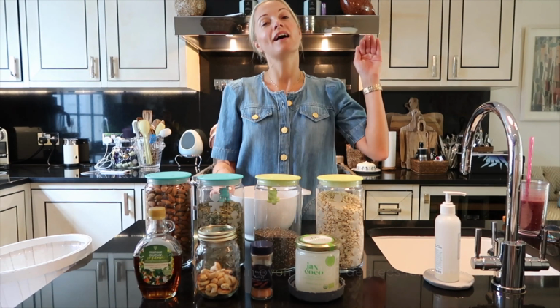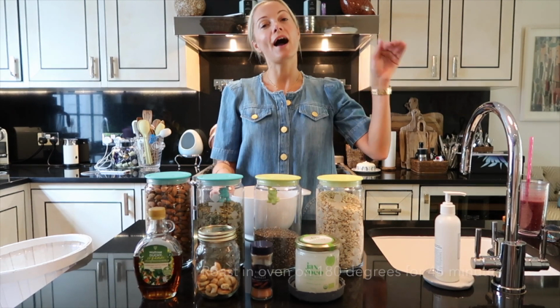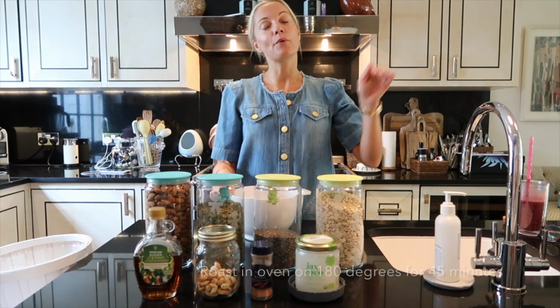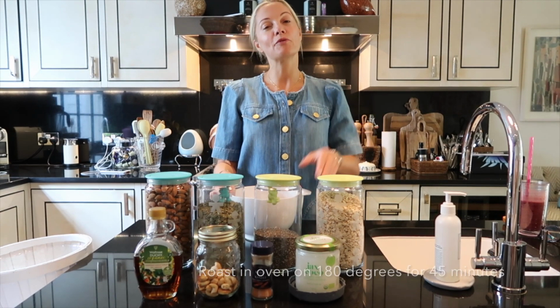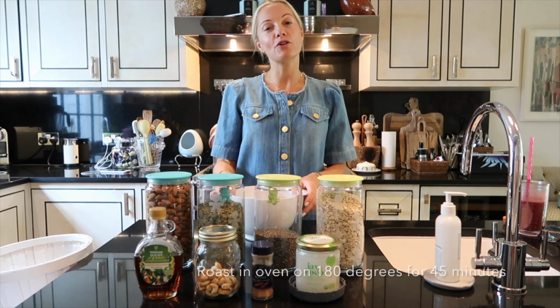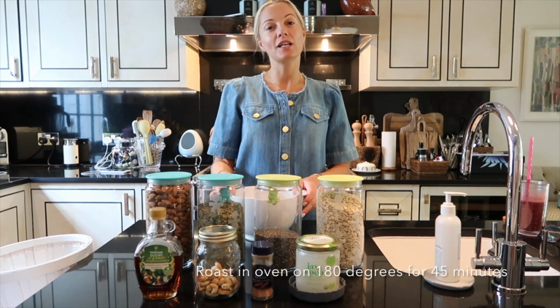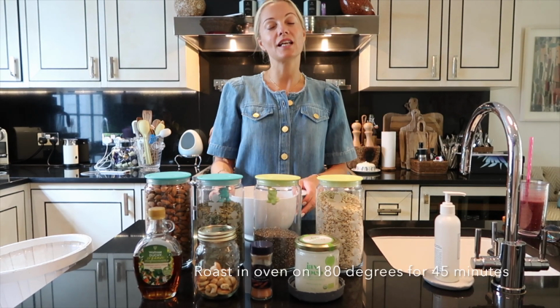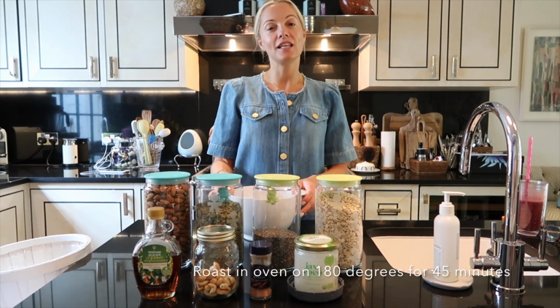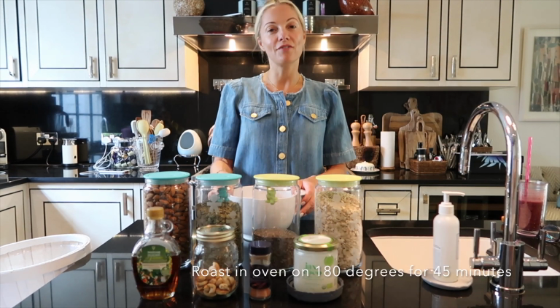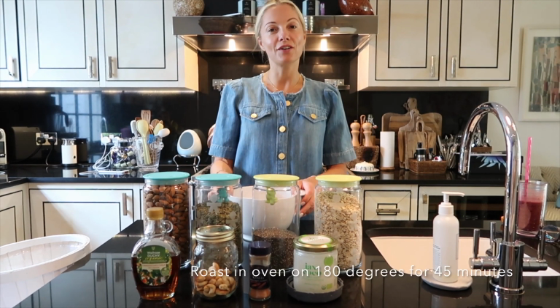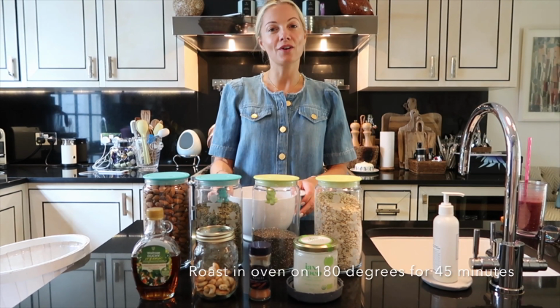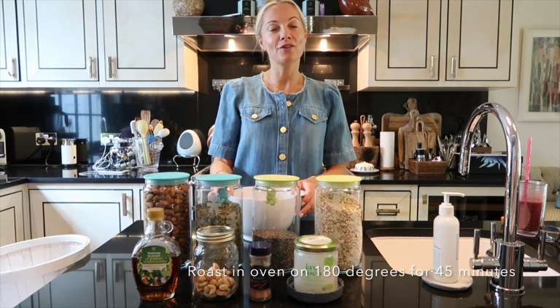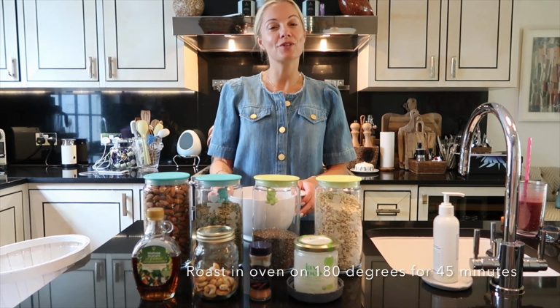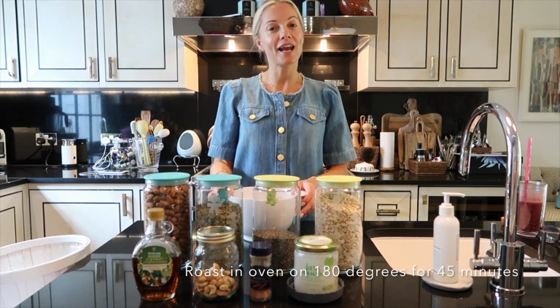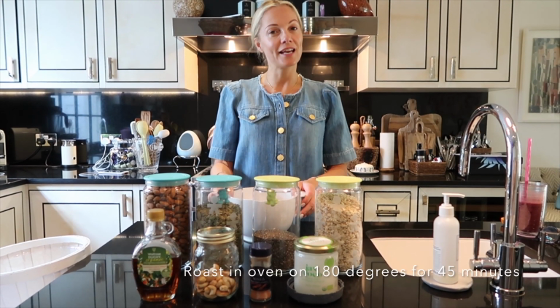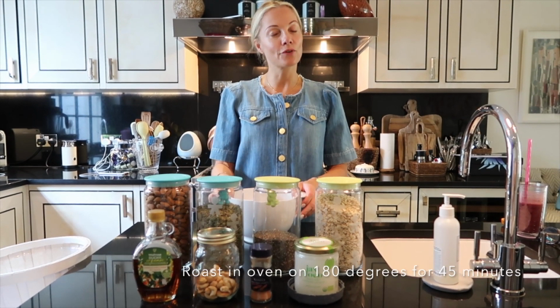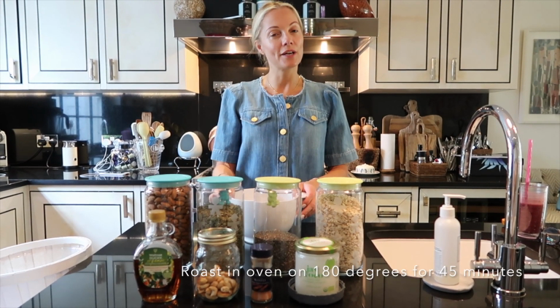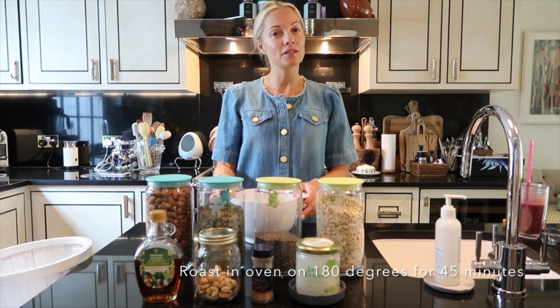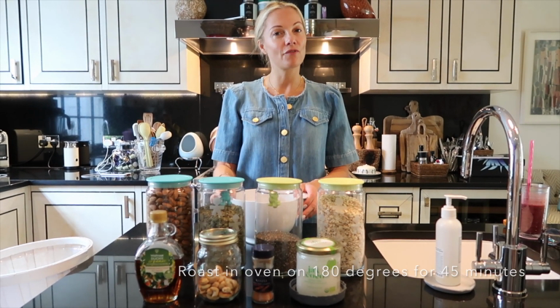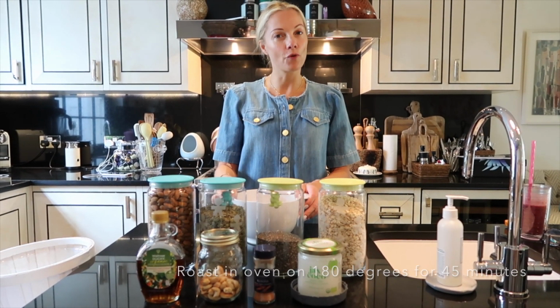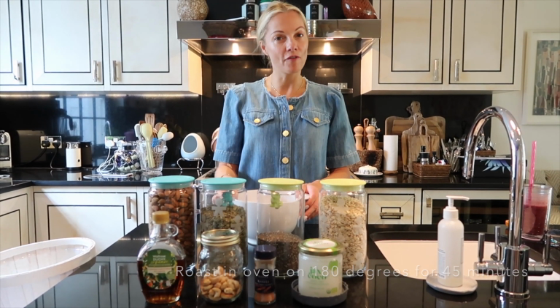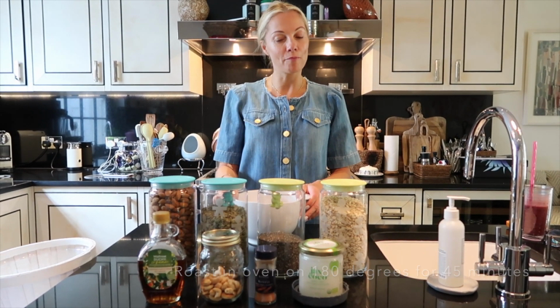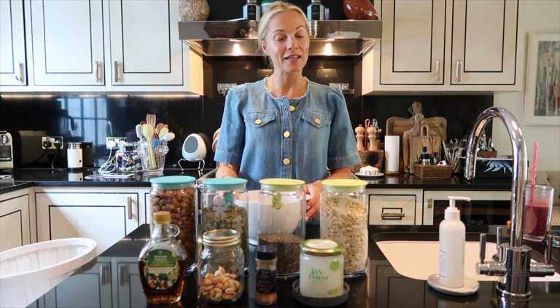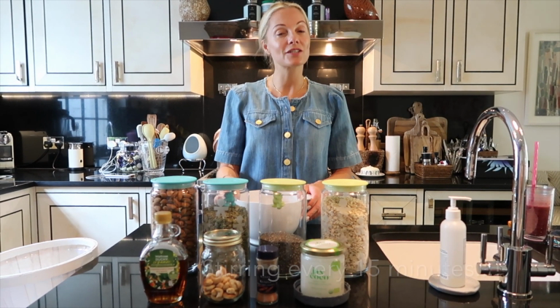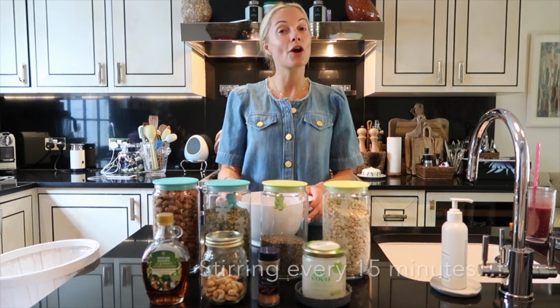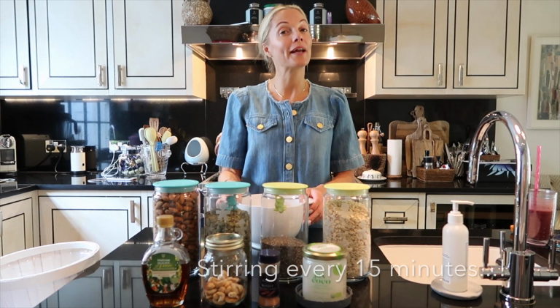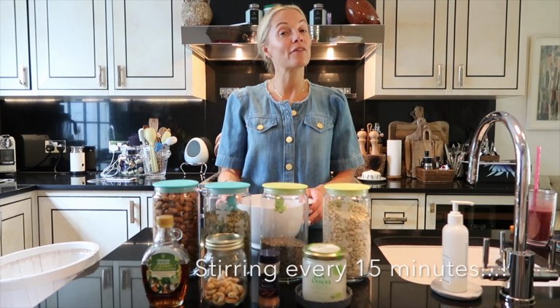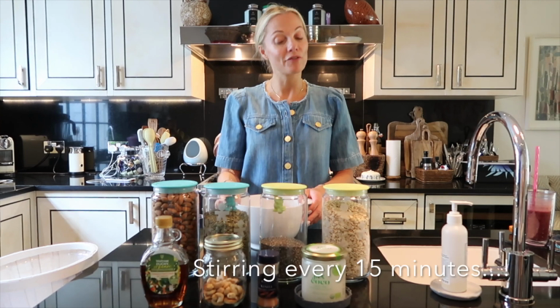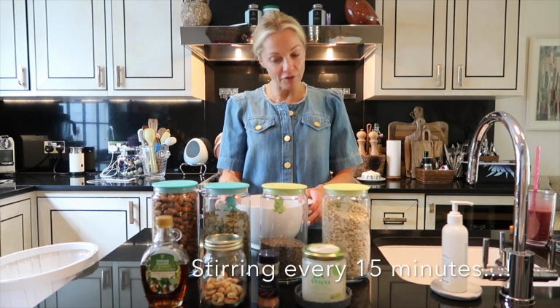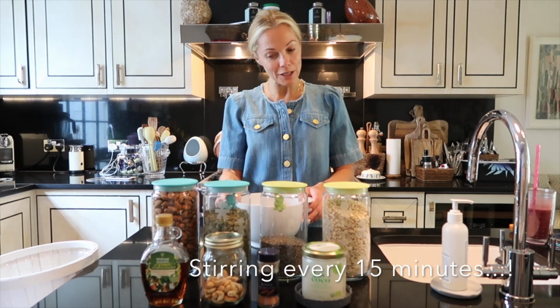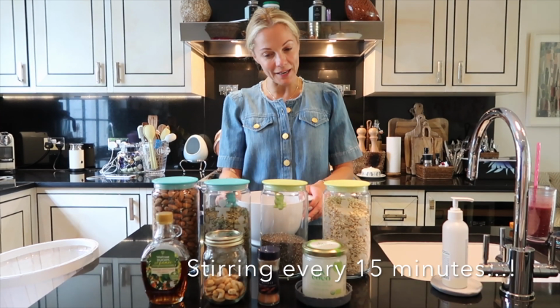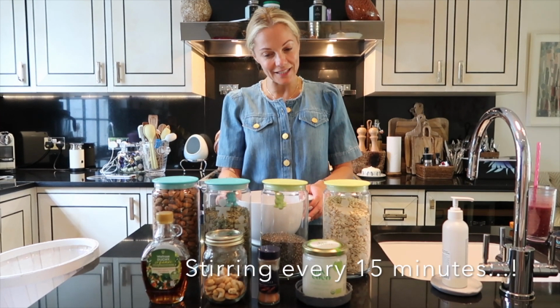I will be roasting it in the oven at 180 degrees for 45 minutes, stirring every 15 minutes.